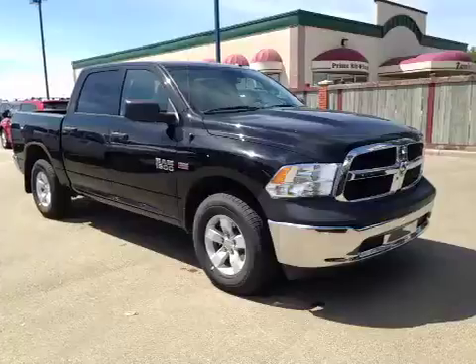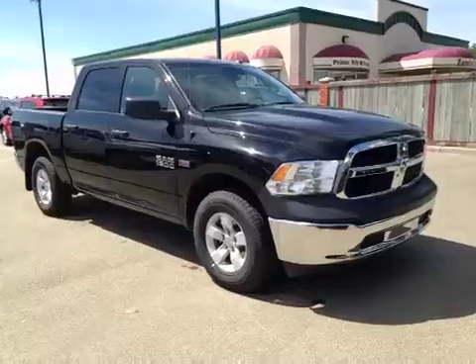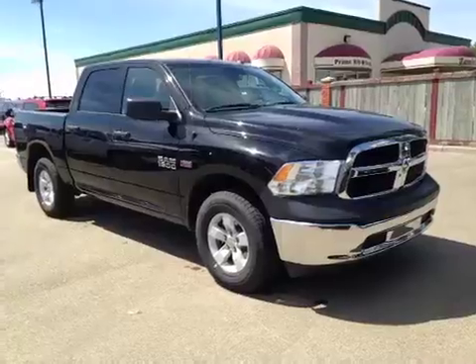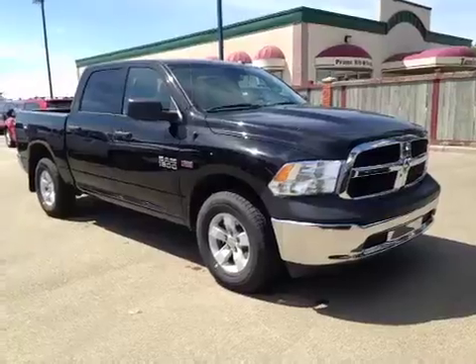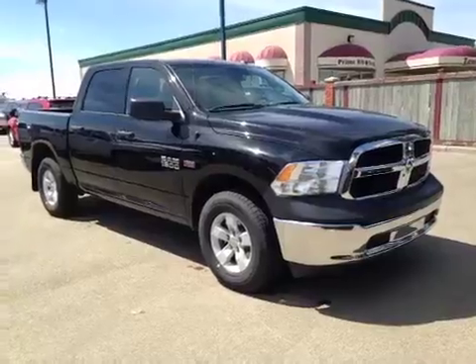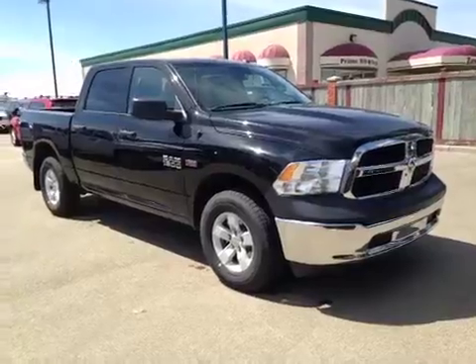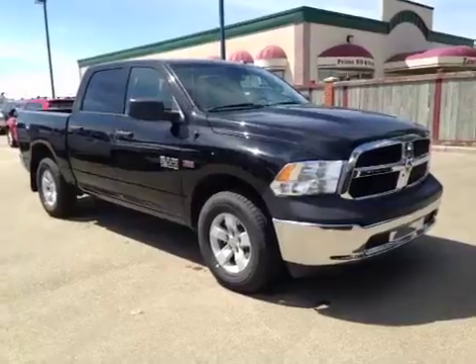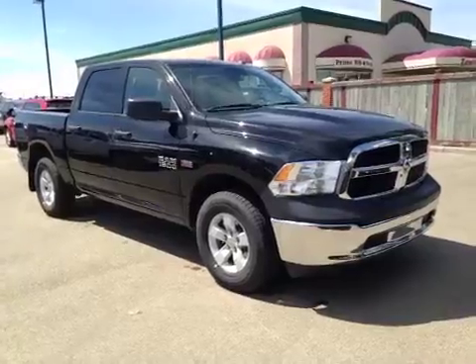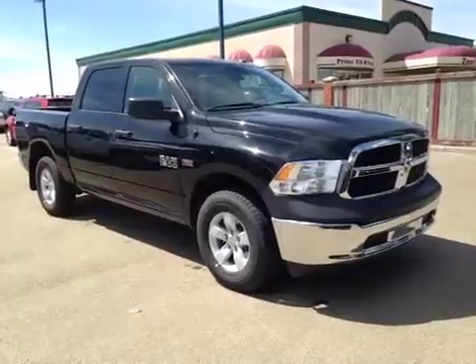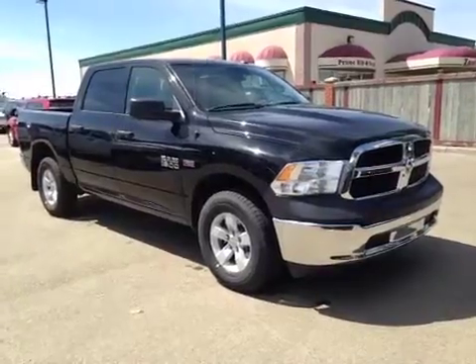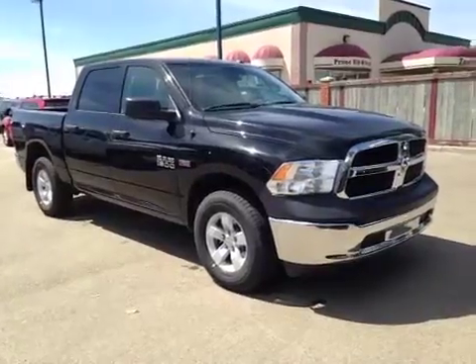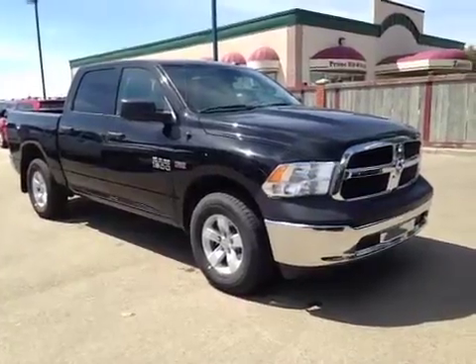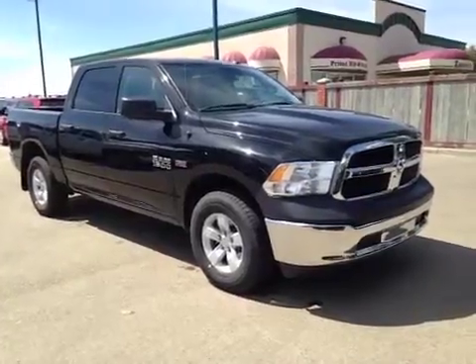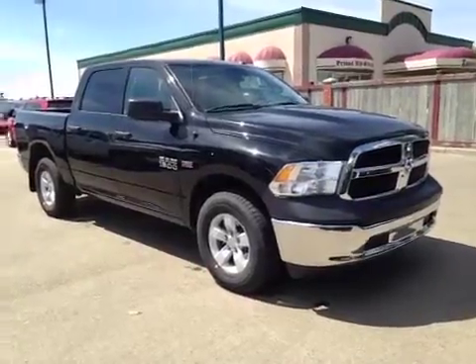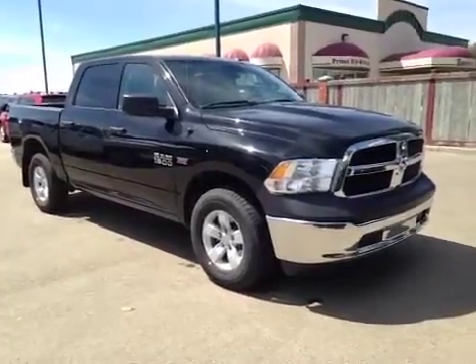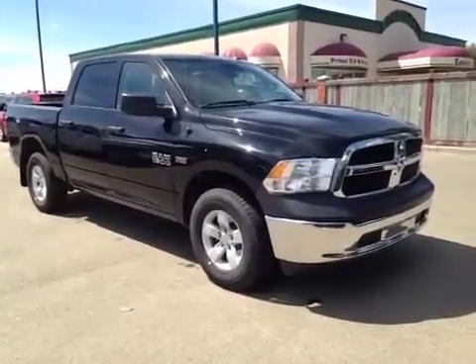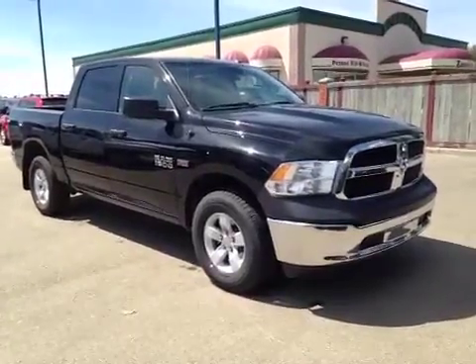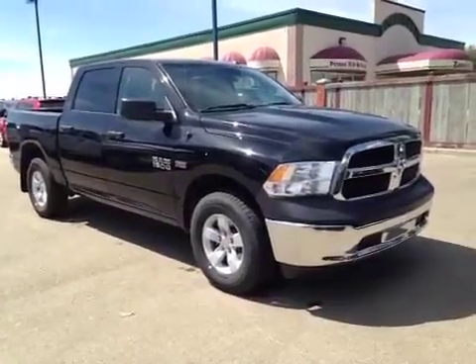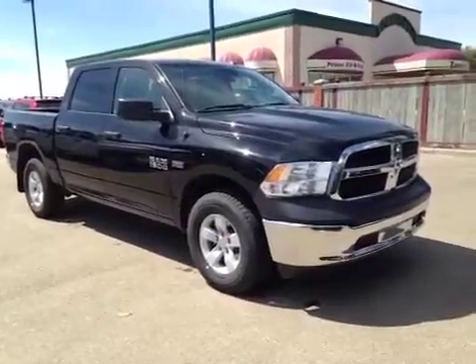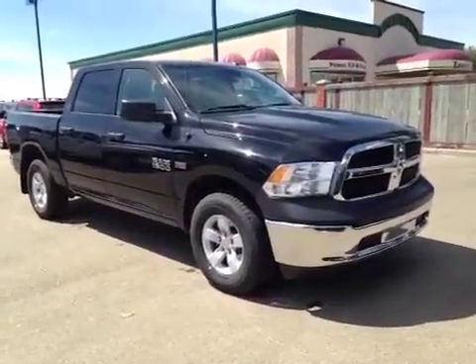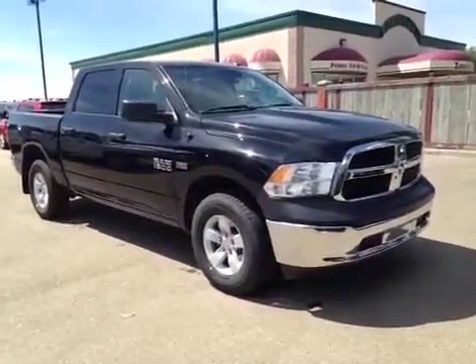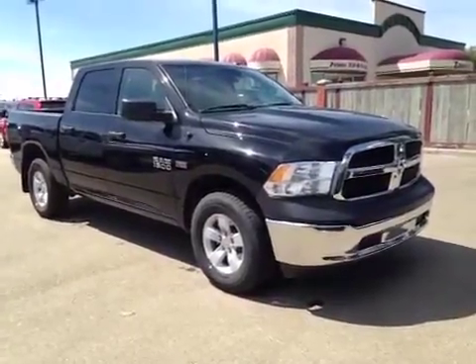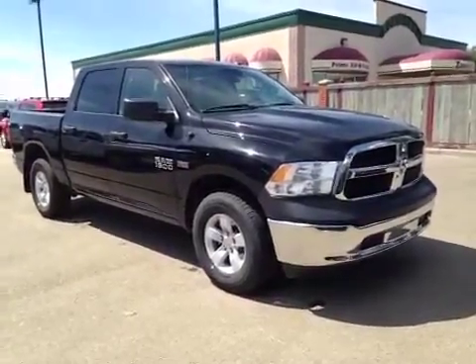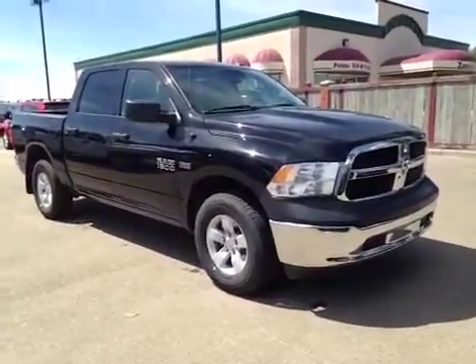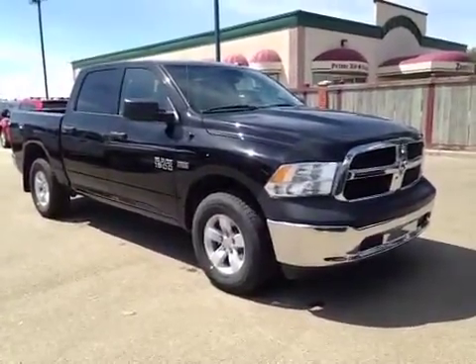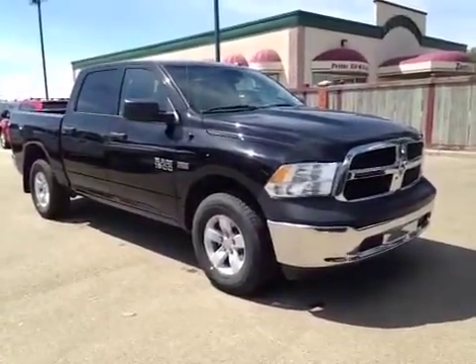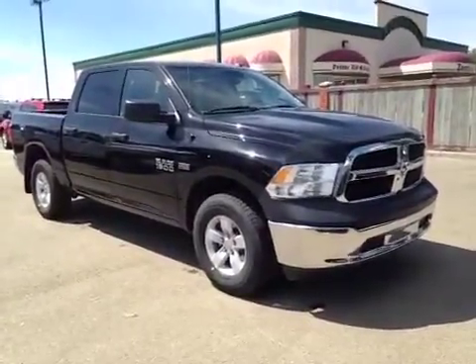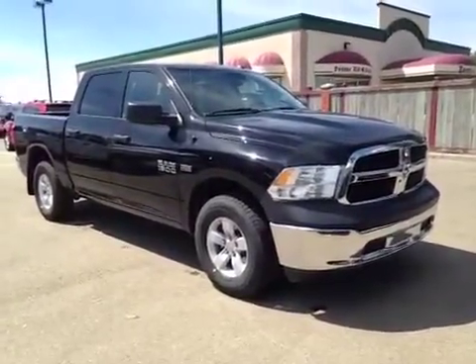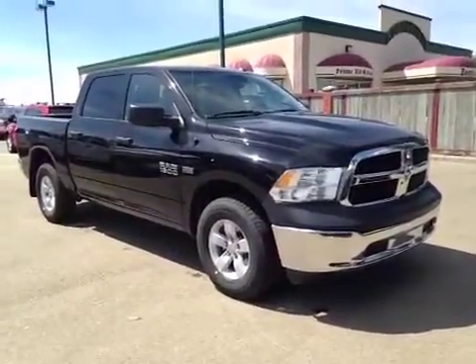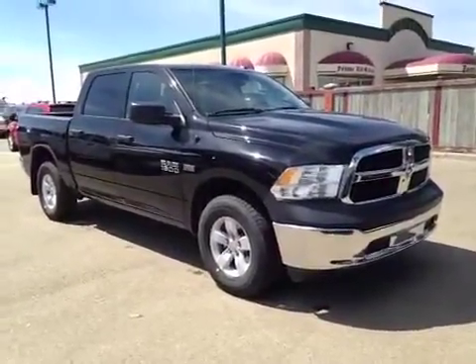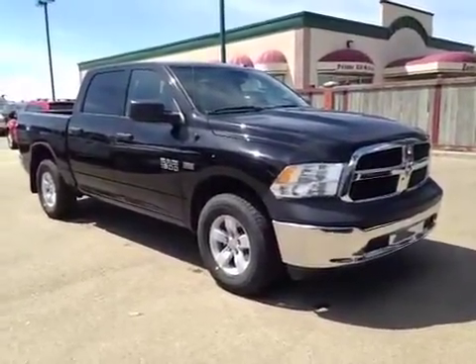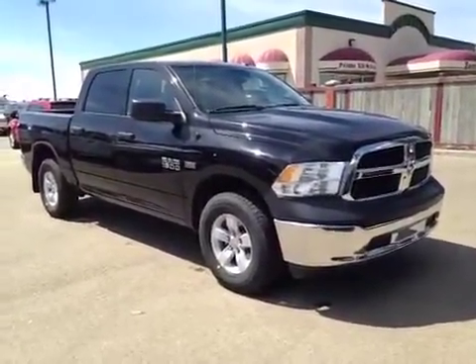Thank you for visiting Great West Chrysler. We're proud to show you this 2014 Dodge 1500.